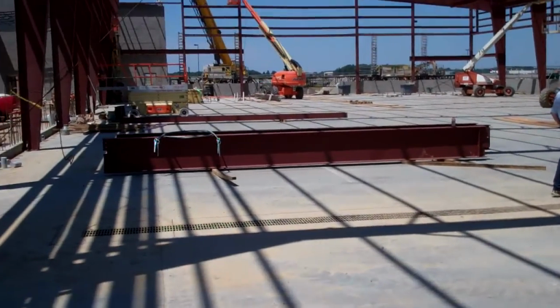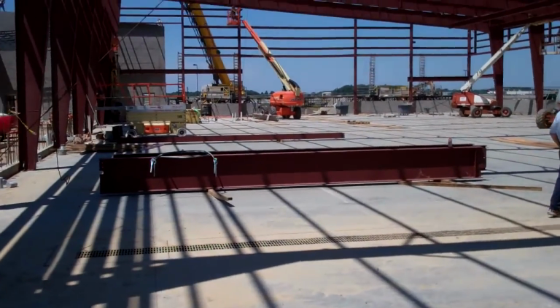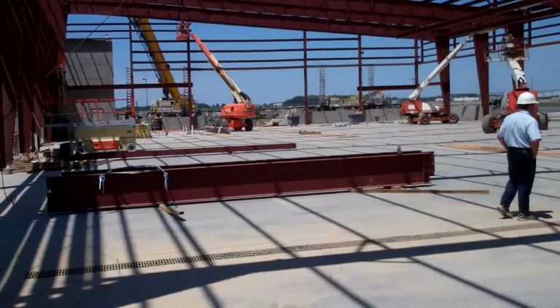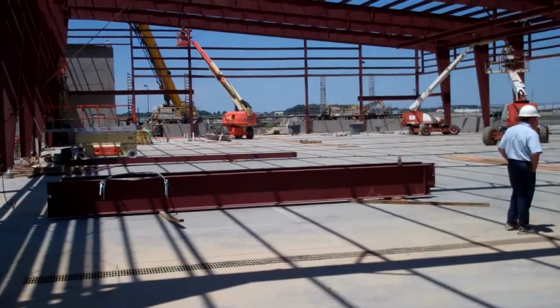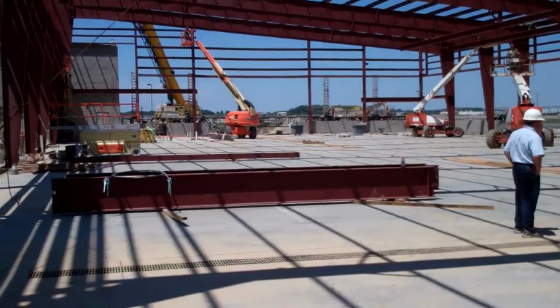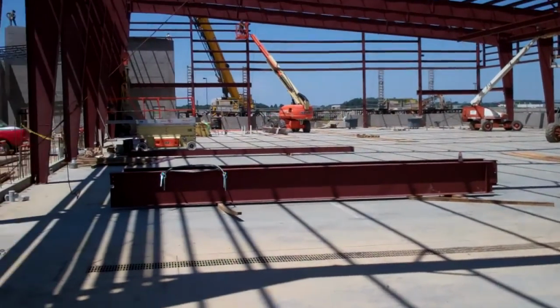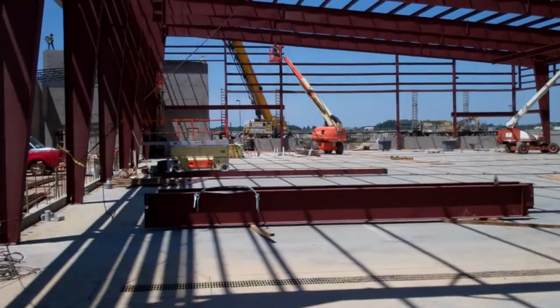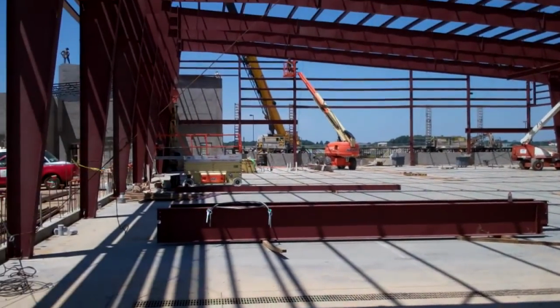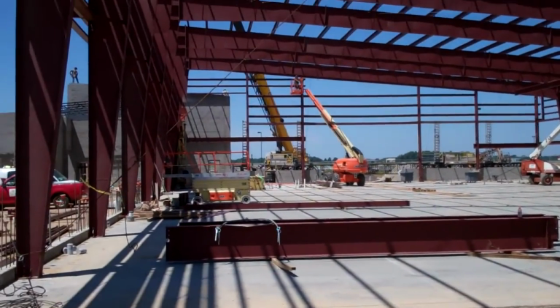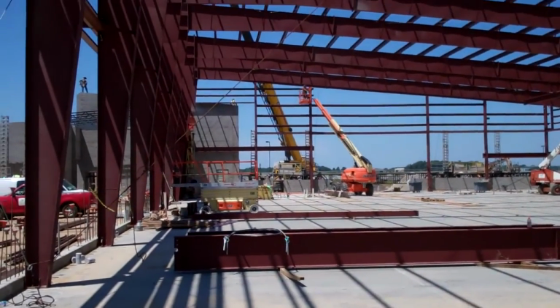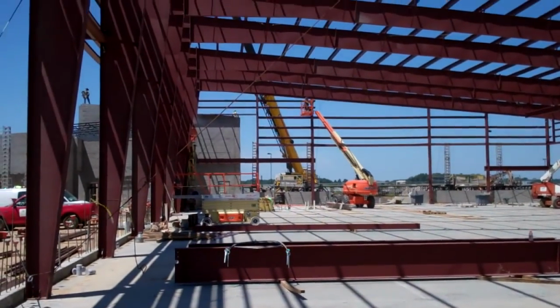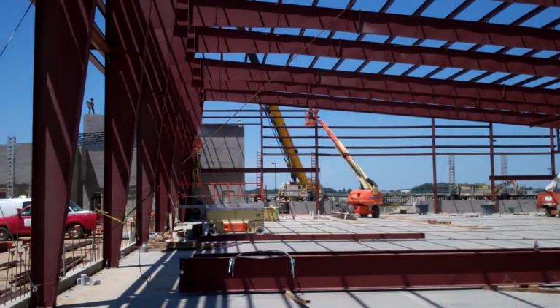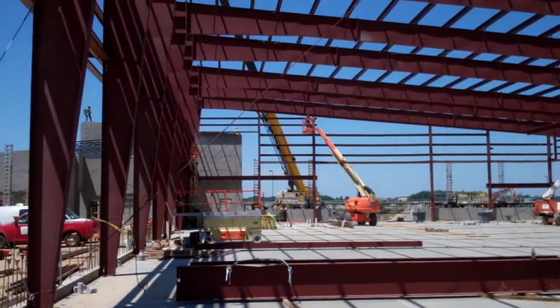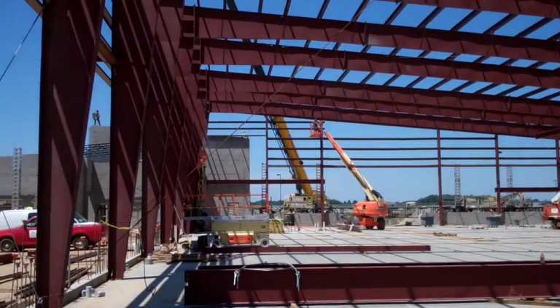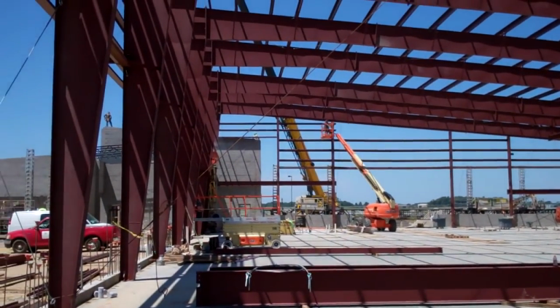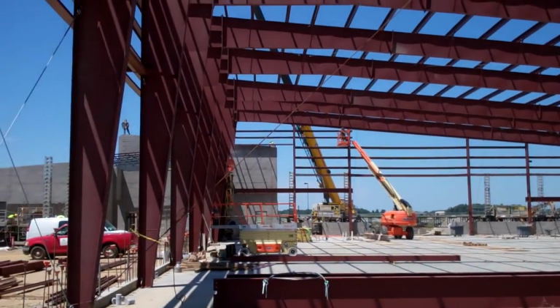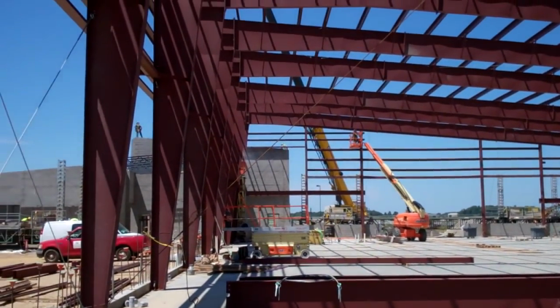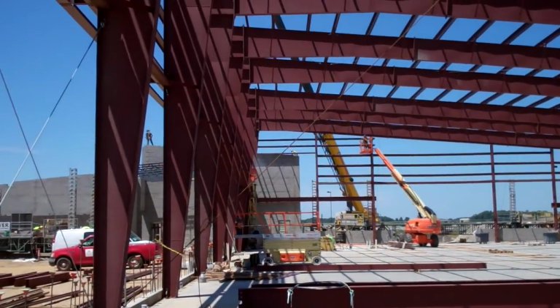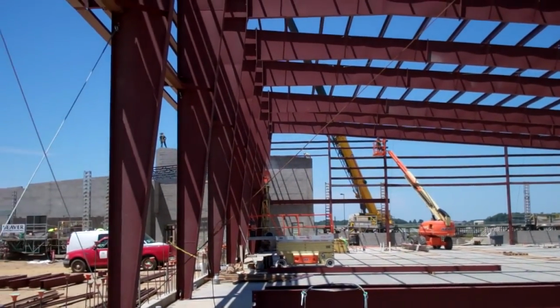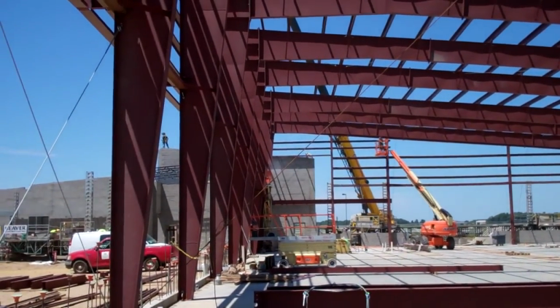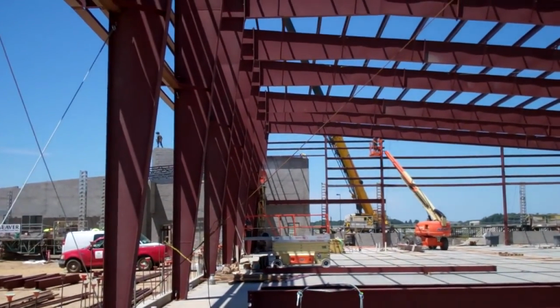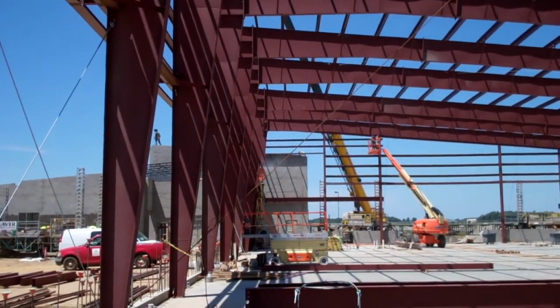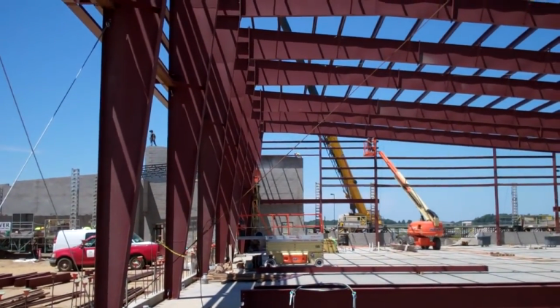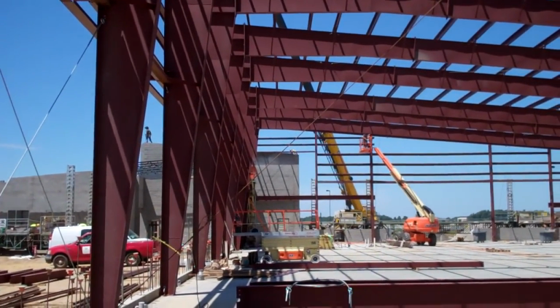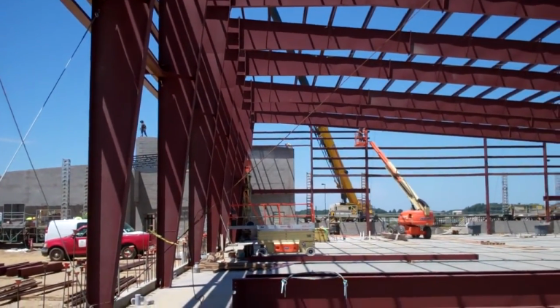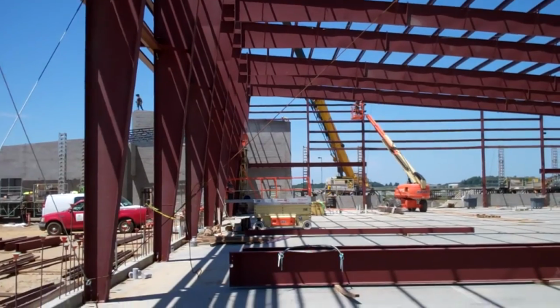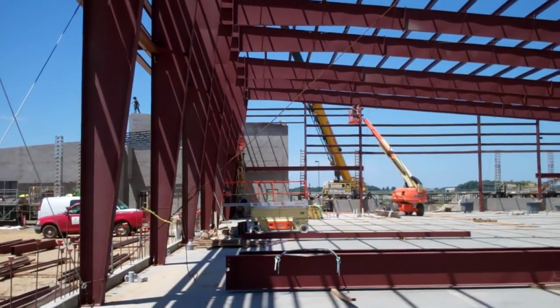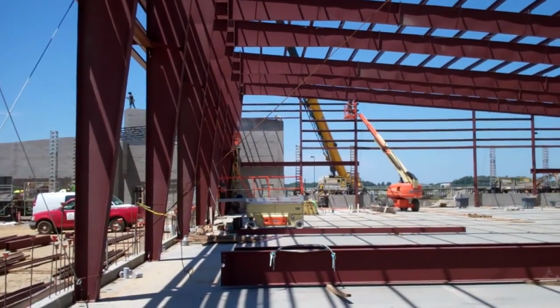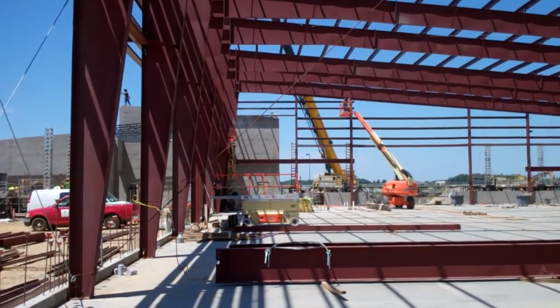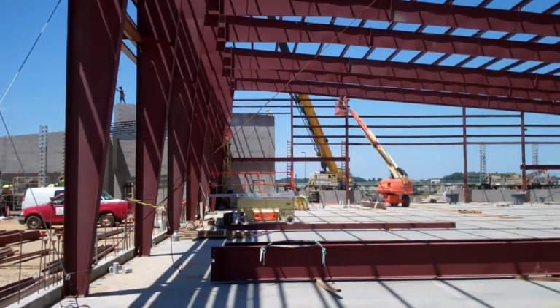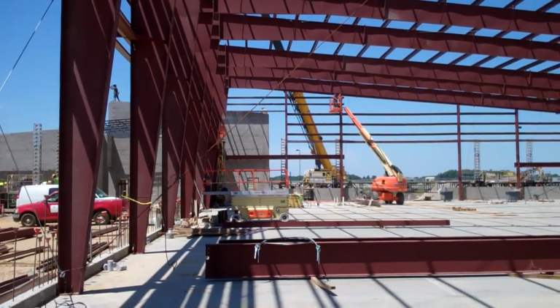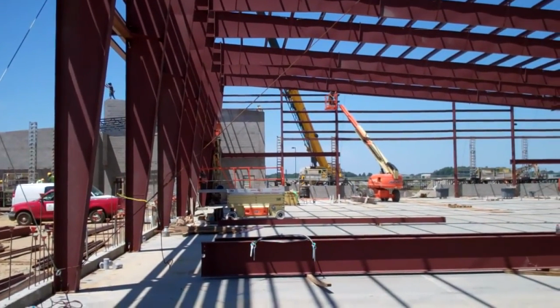Good afternoon. It's been a long time since we've had any updates on construction at the Akron Canton Airport.